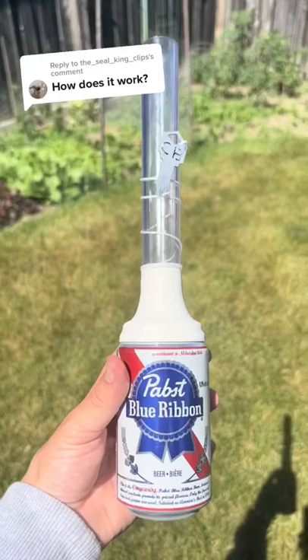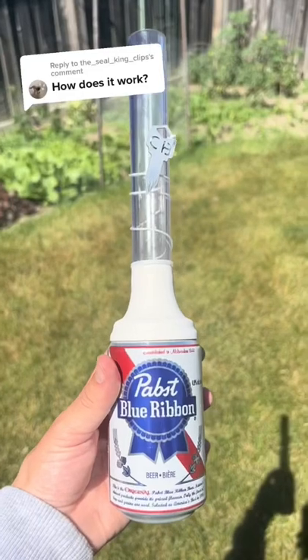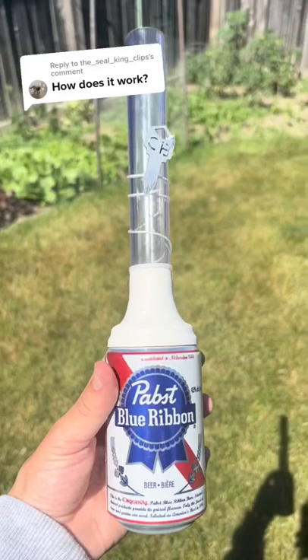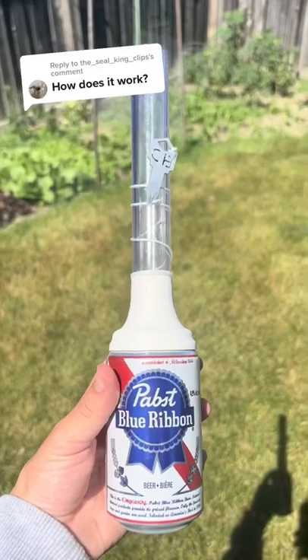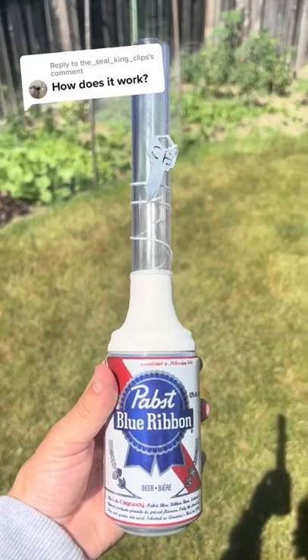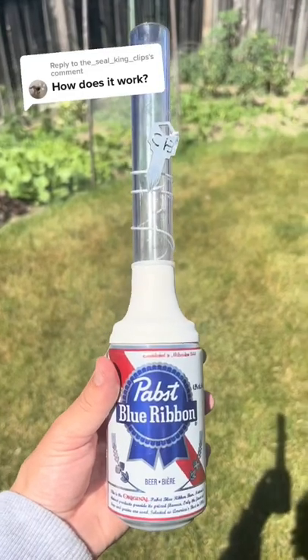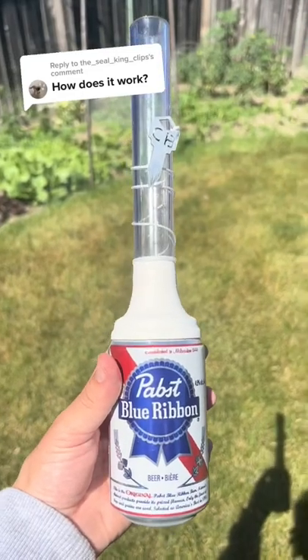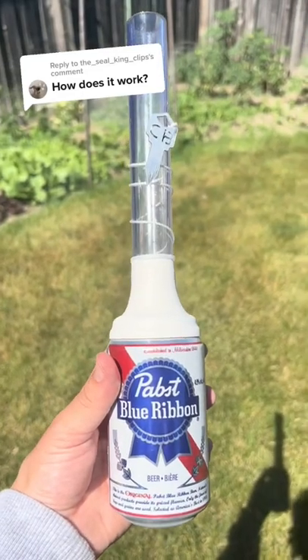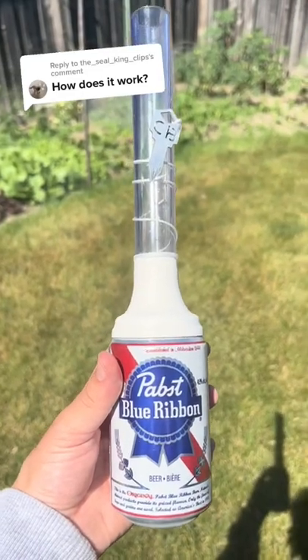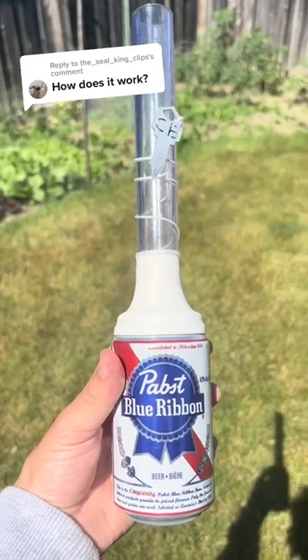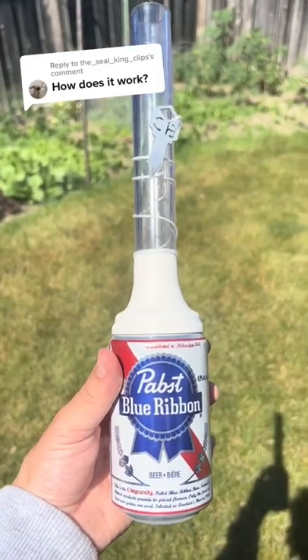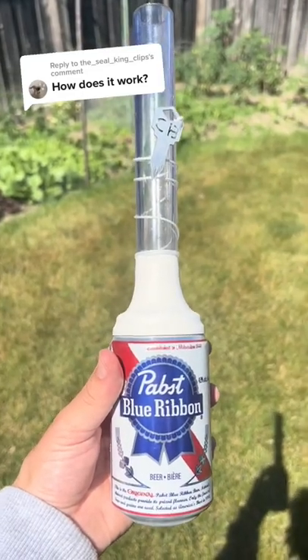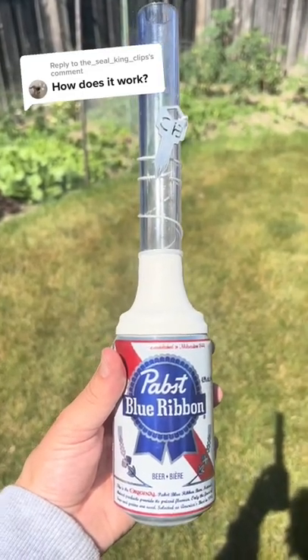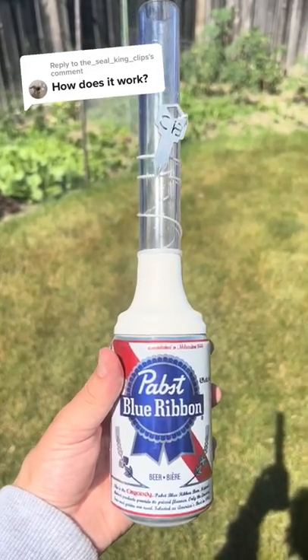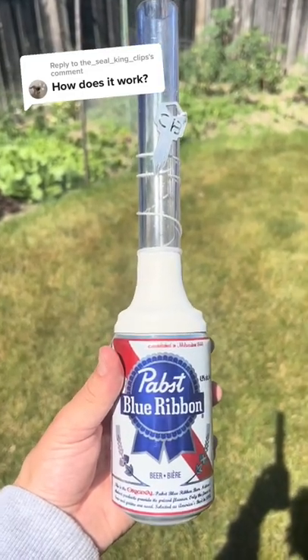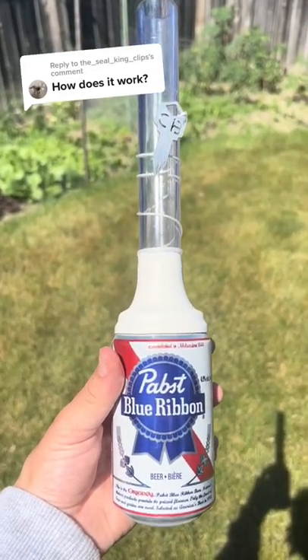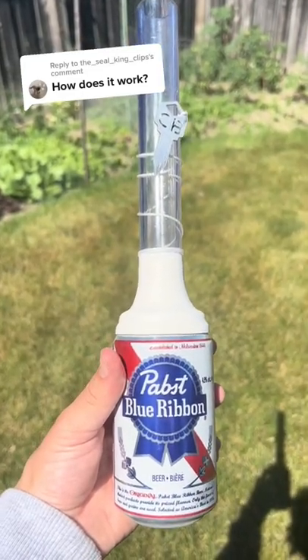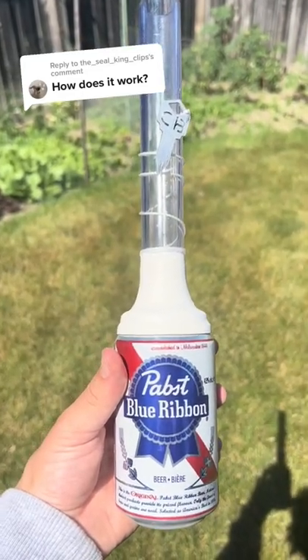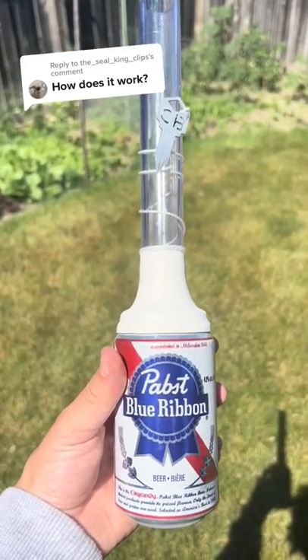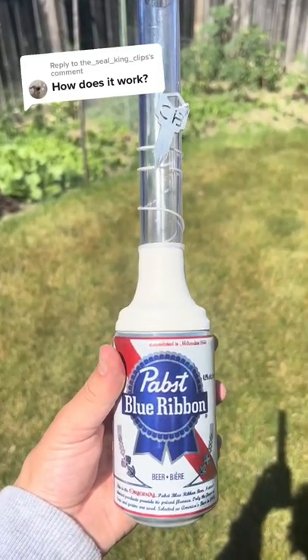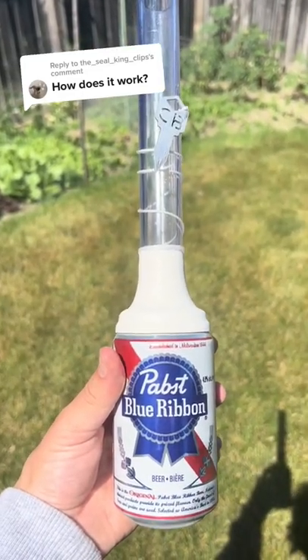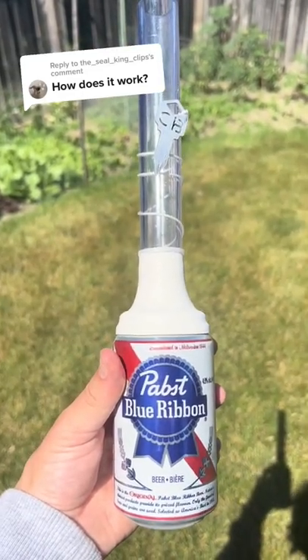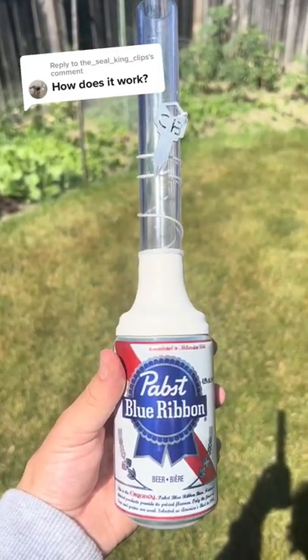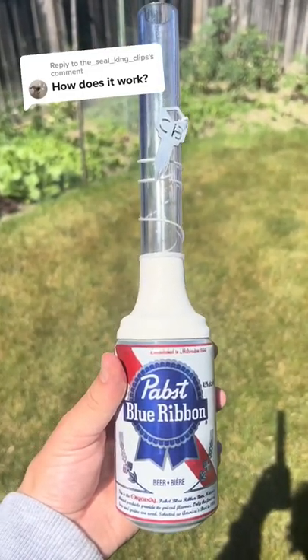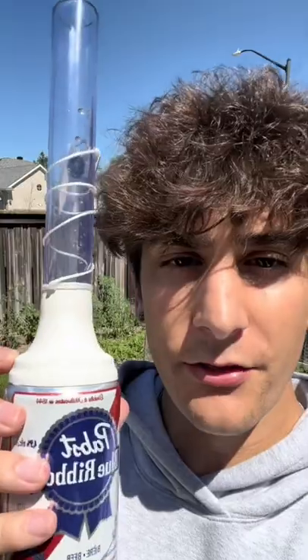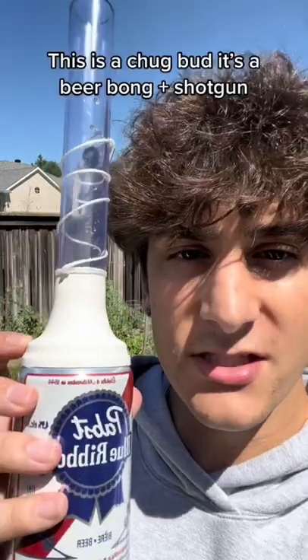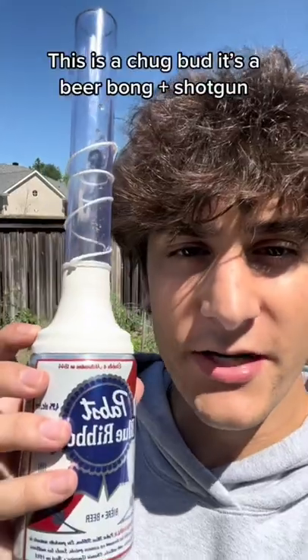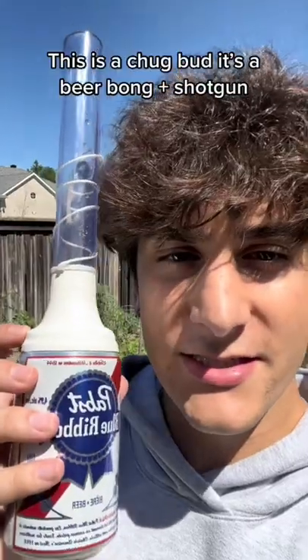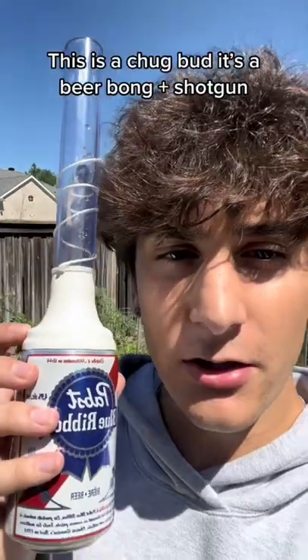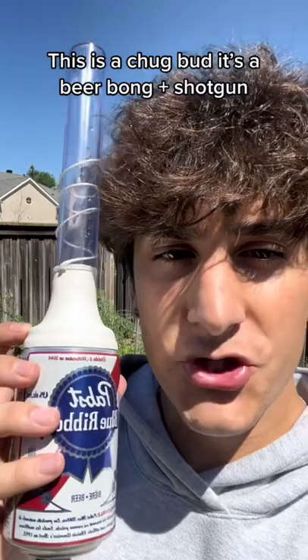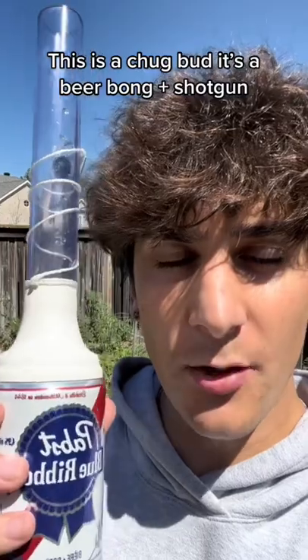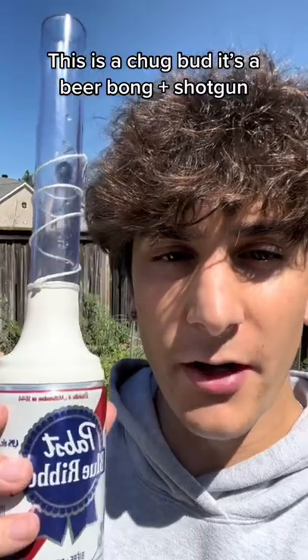A lot of you guys still don't know what this is or how it works, so let me show you. This device is called a ChugBud.